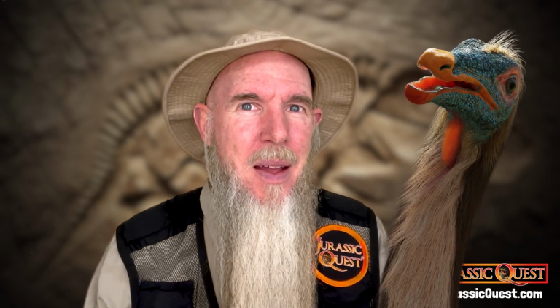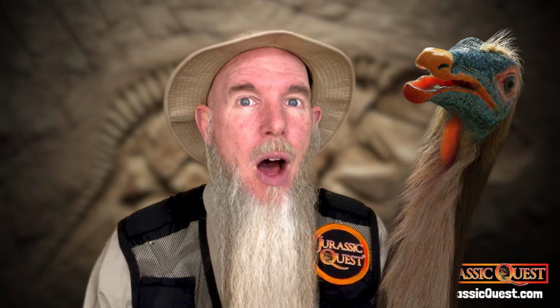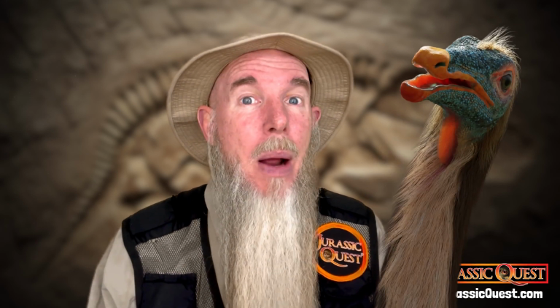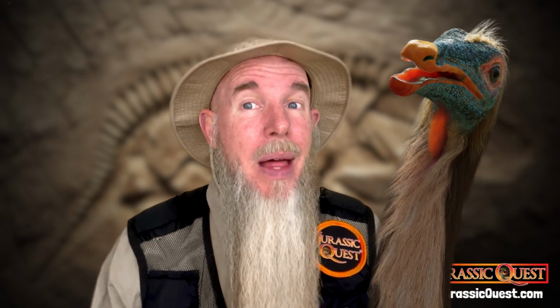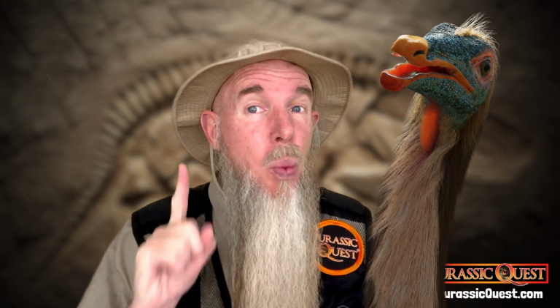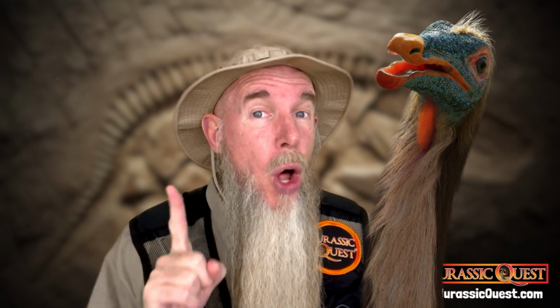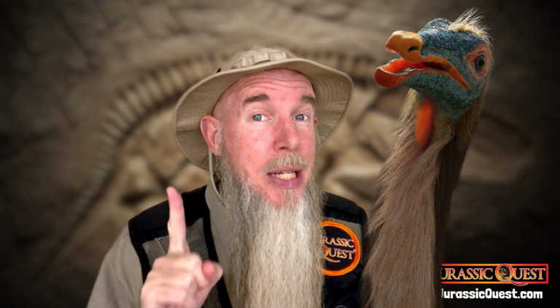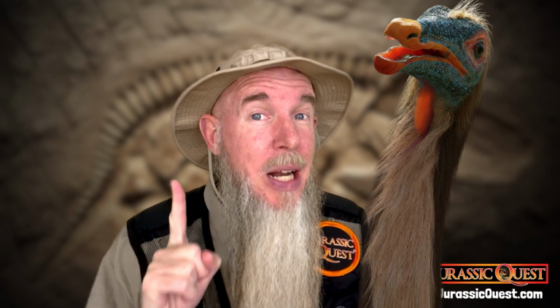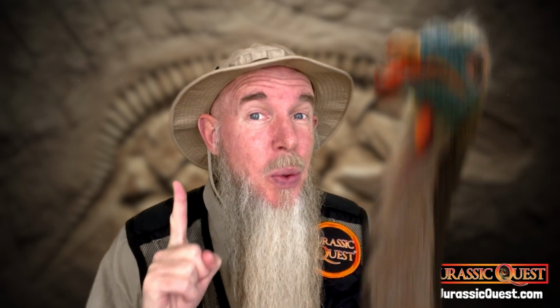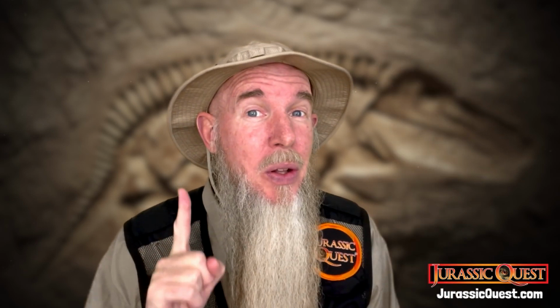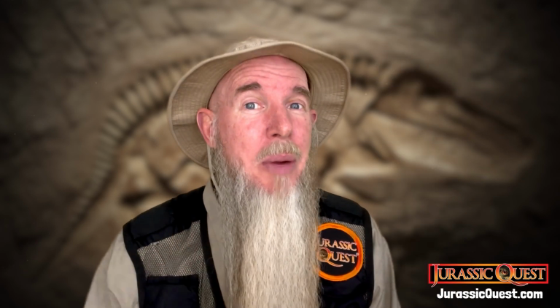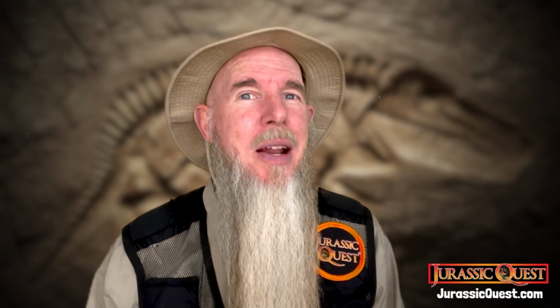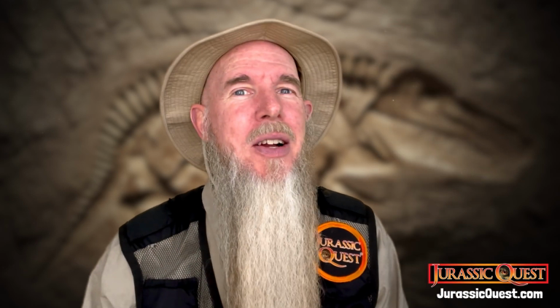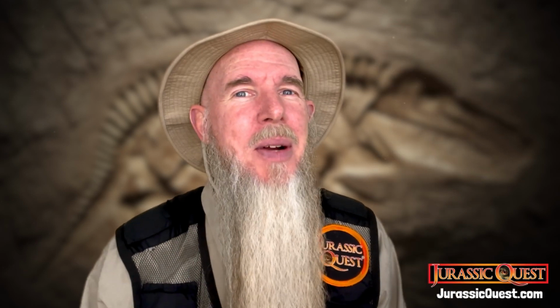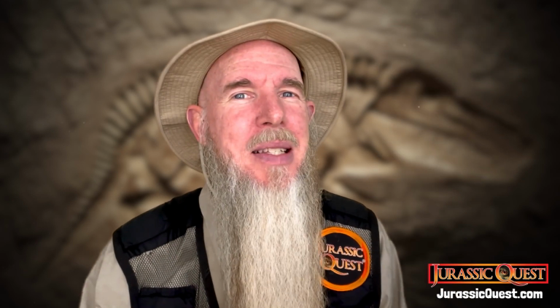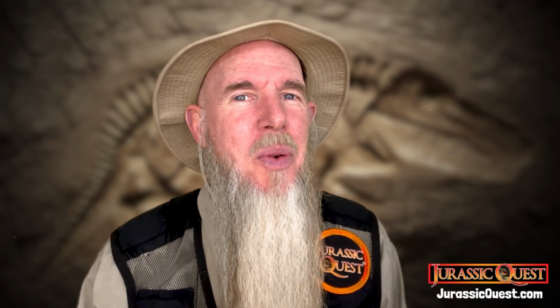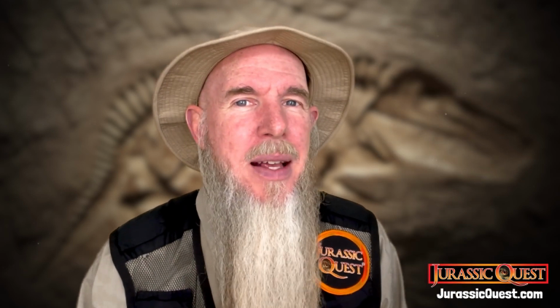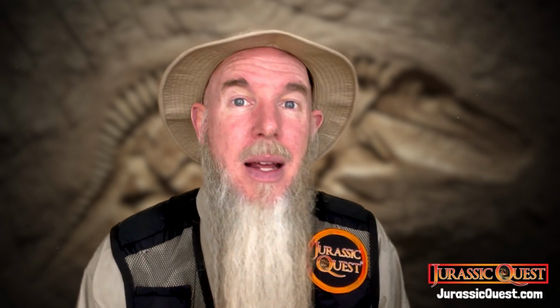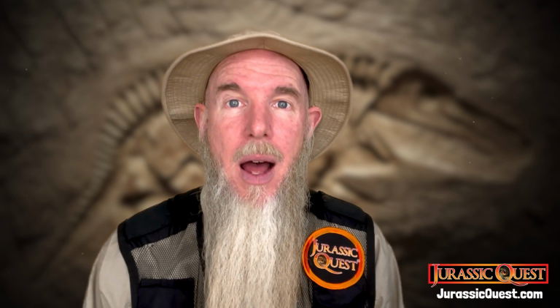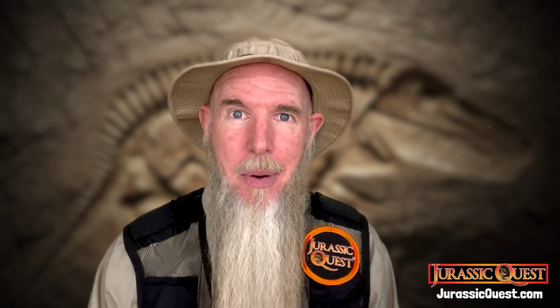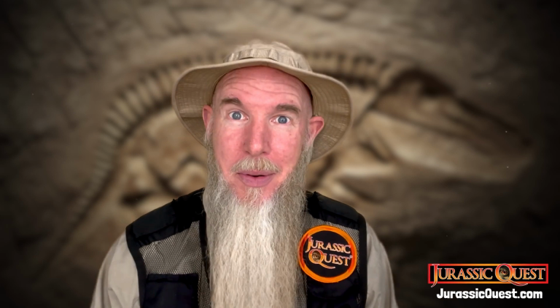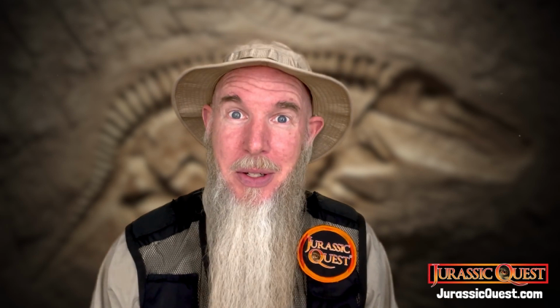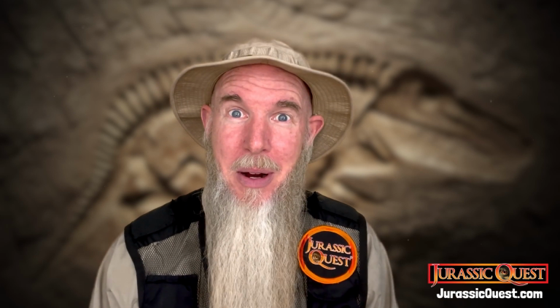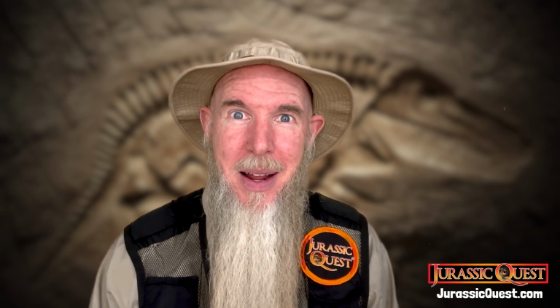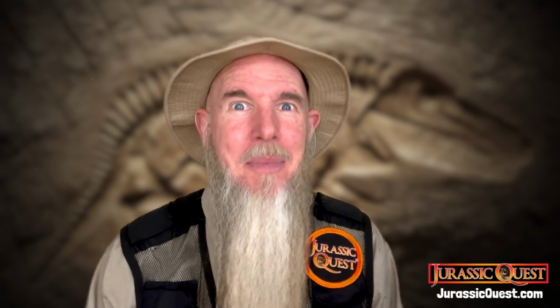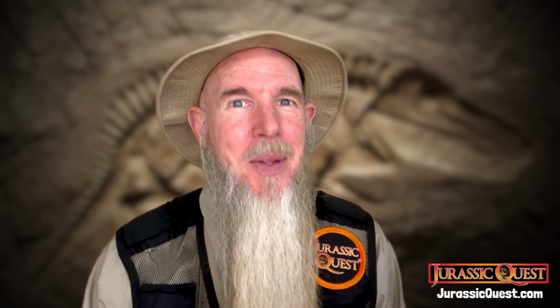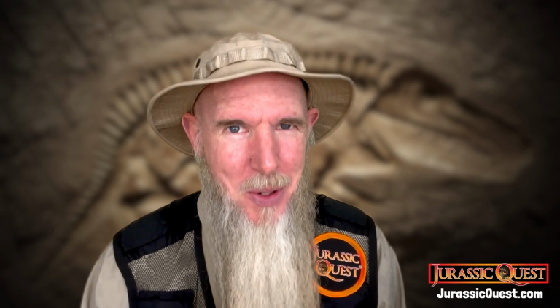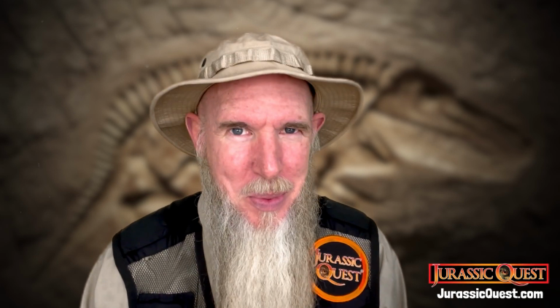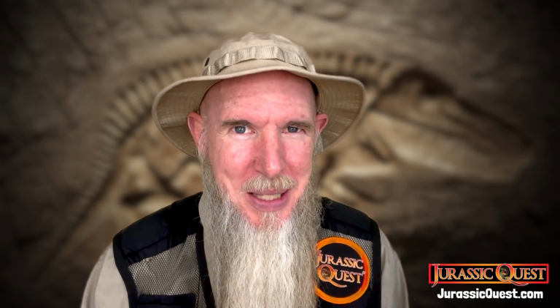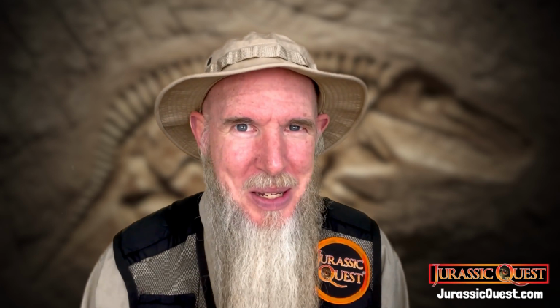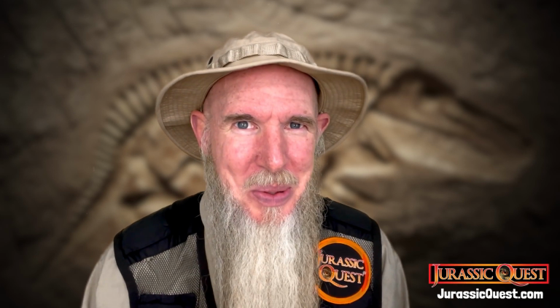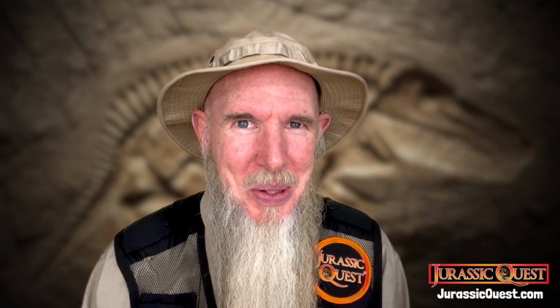Well, that's one dinosaur you can learn about here at Jurassic Quest. I'm Park Ranger Marty — hope to see you soon!